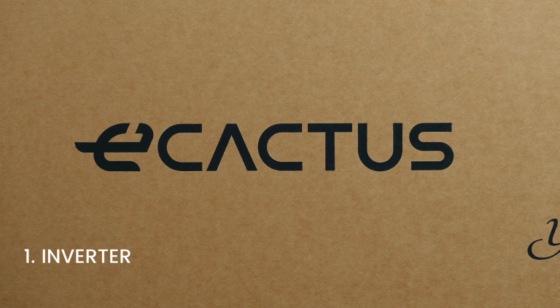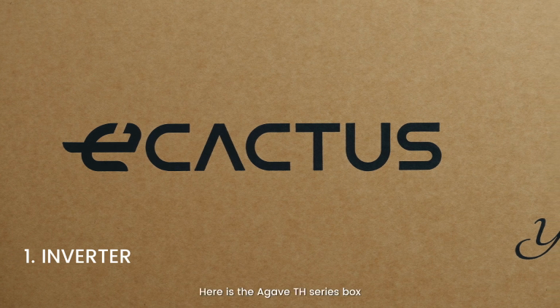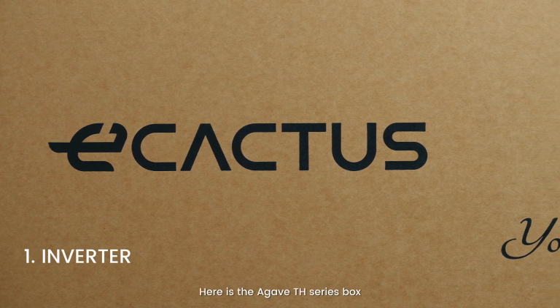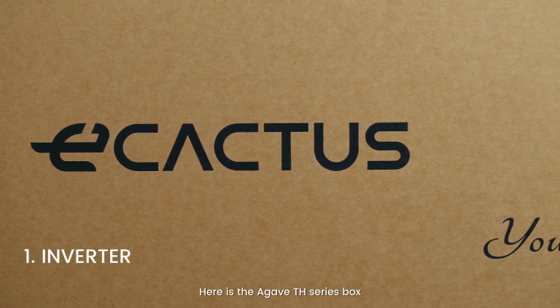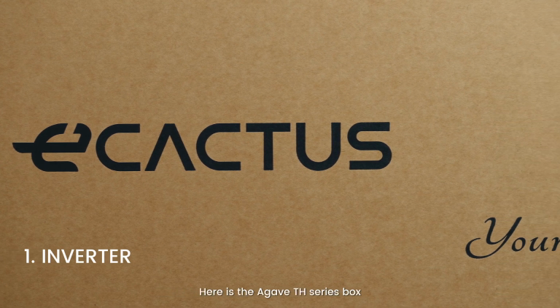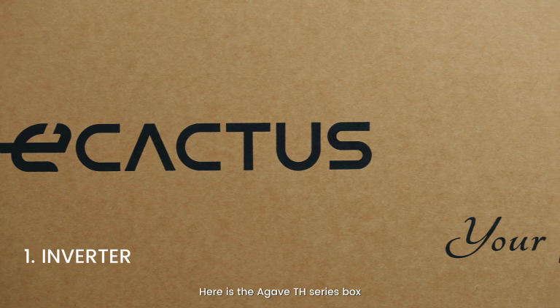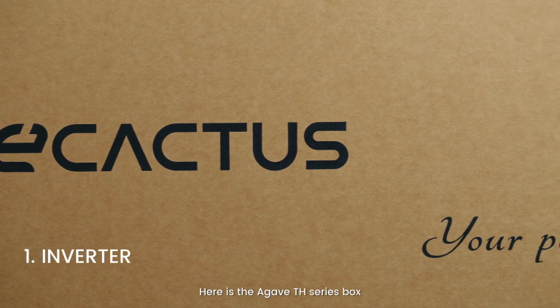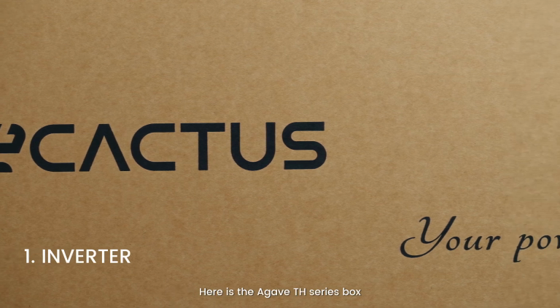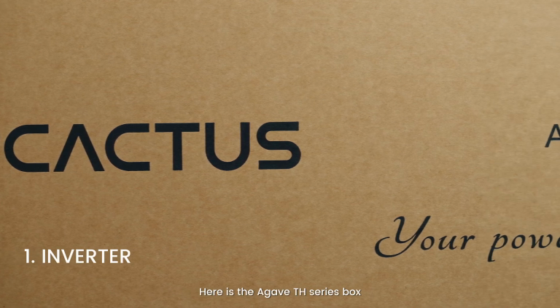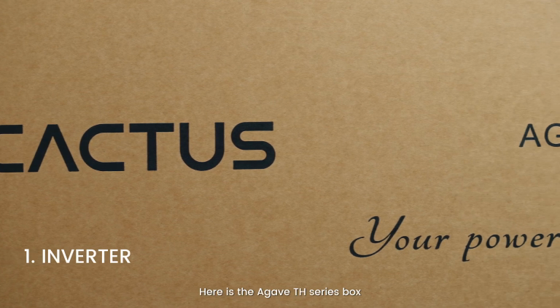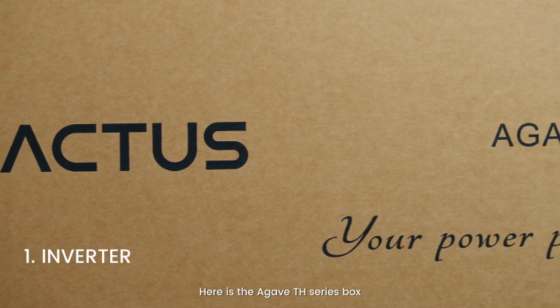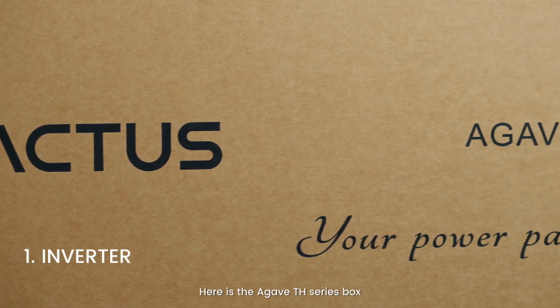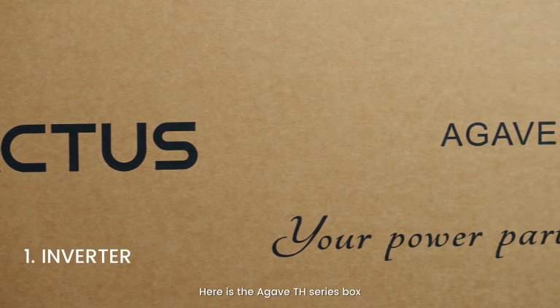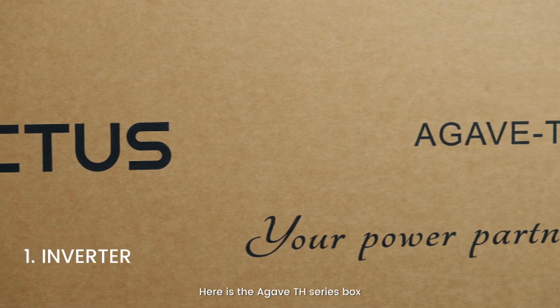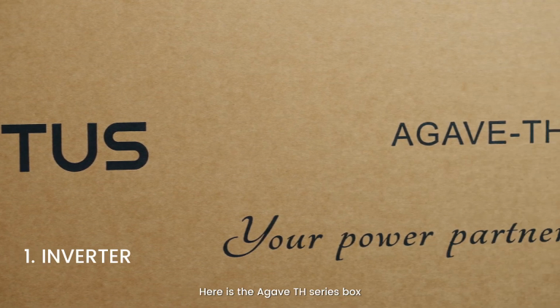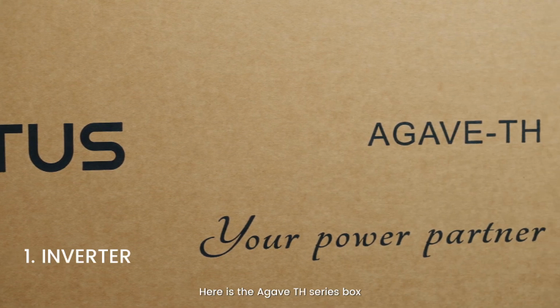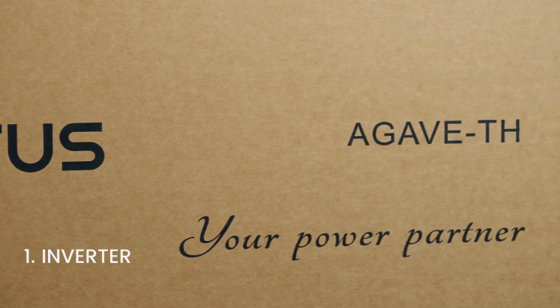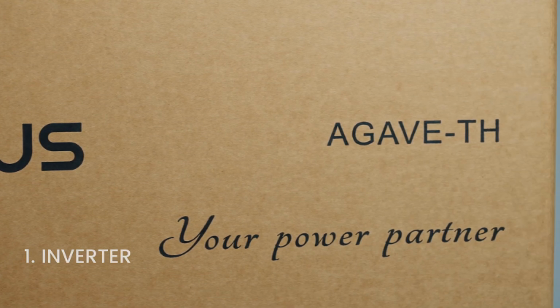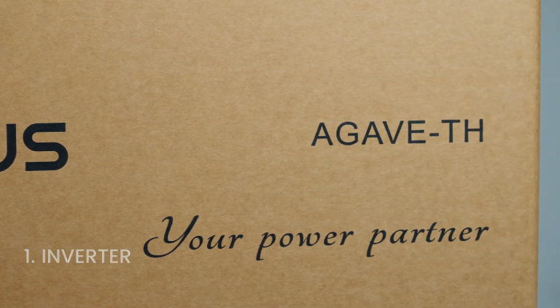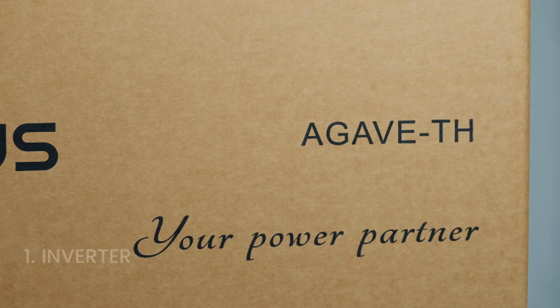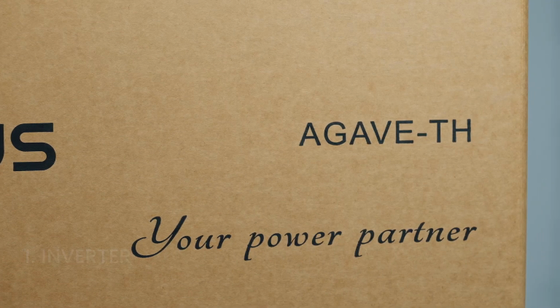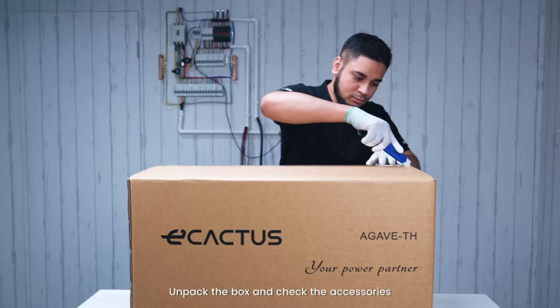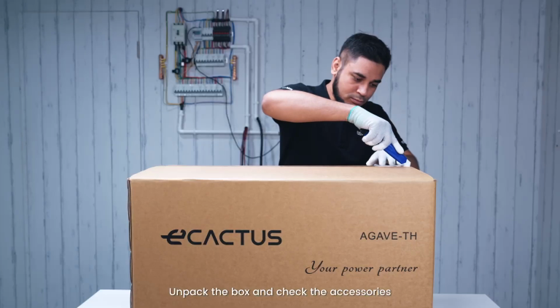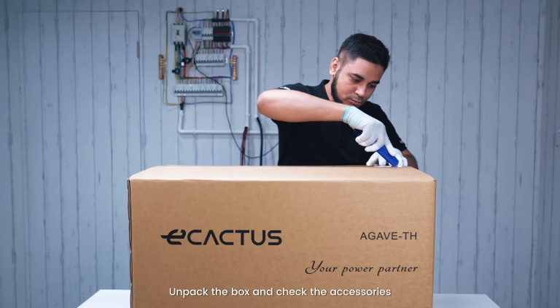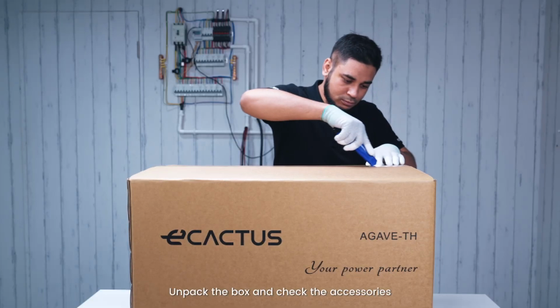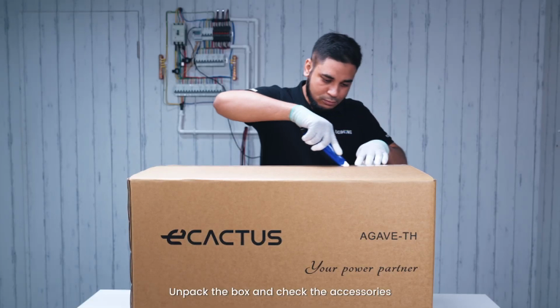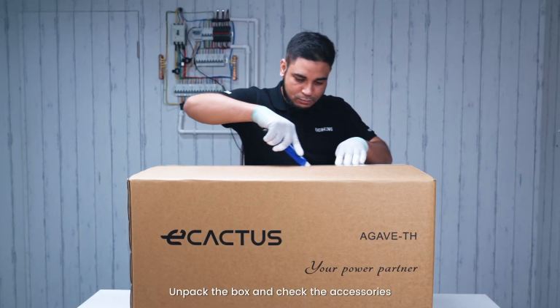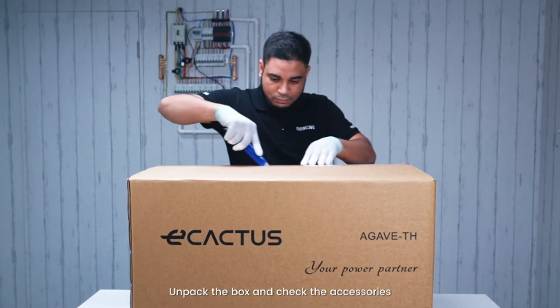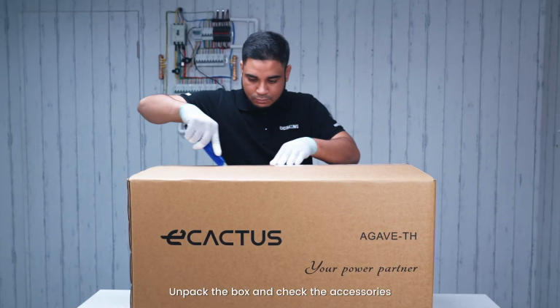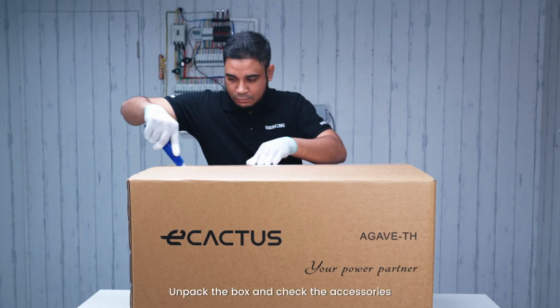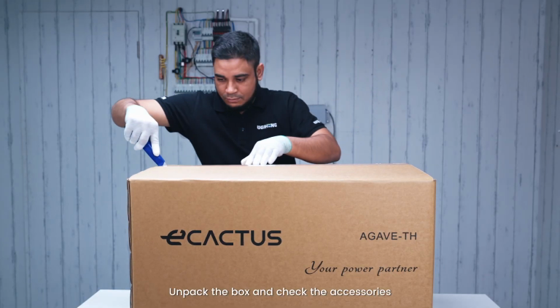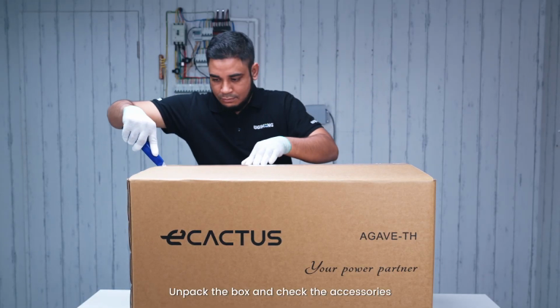Here is the AGIVE TH series box. Unpack the box and check the accessories.